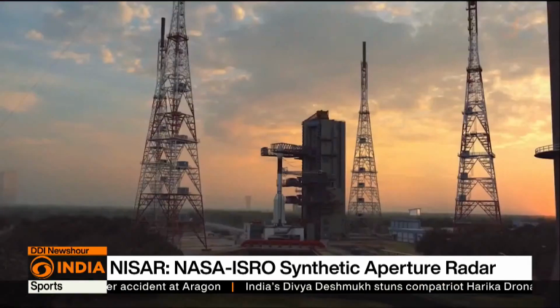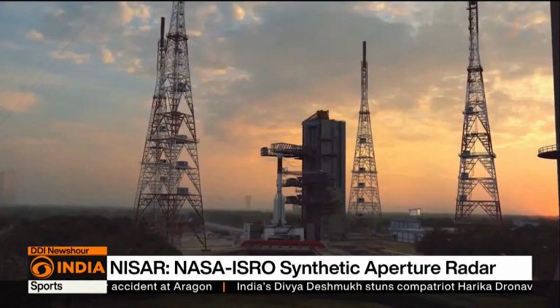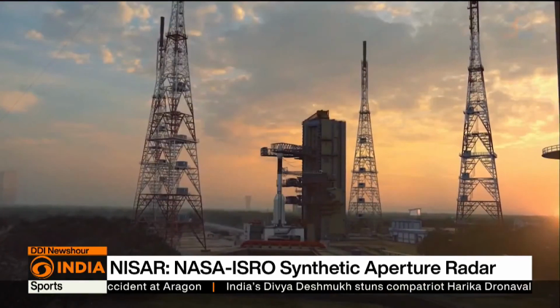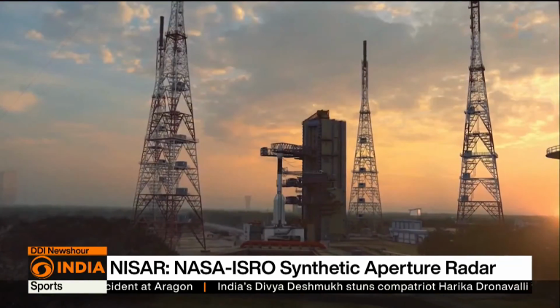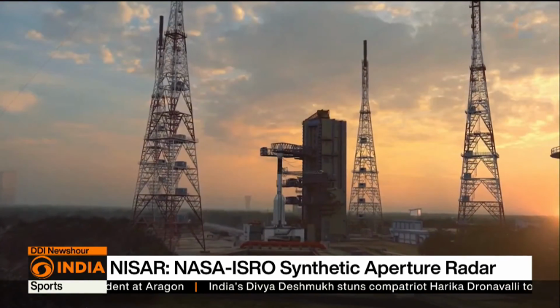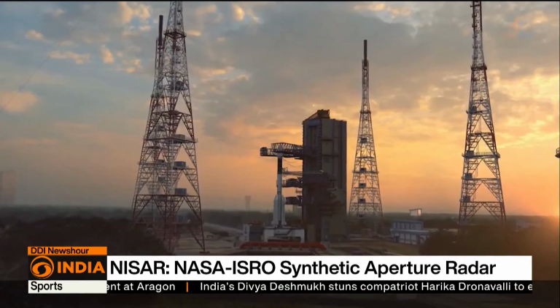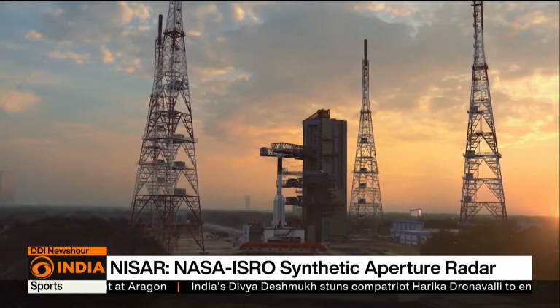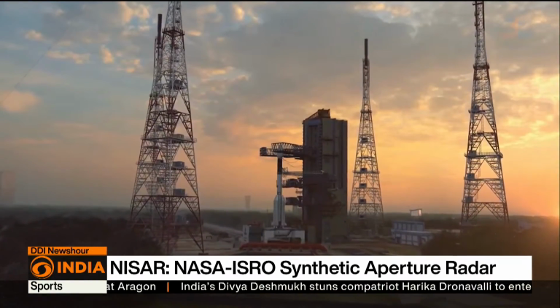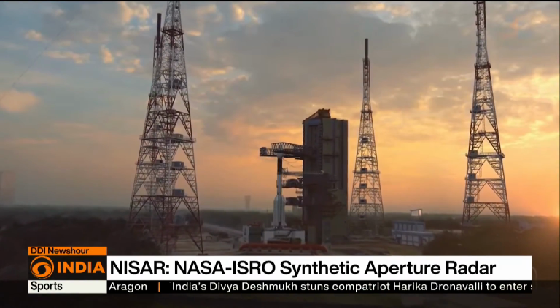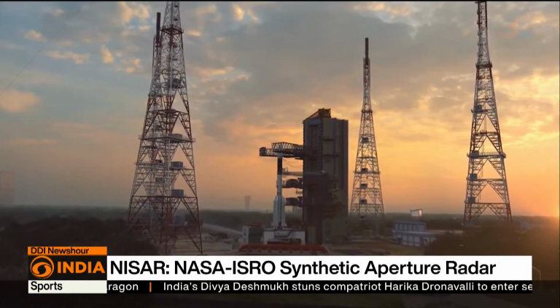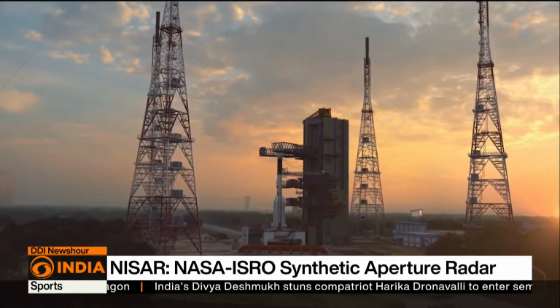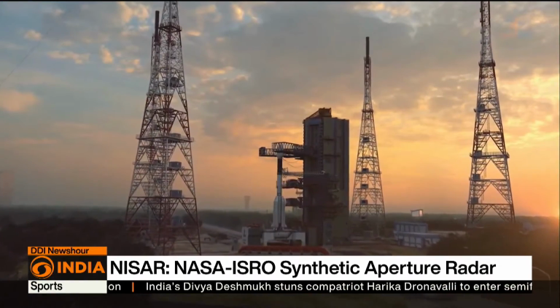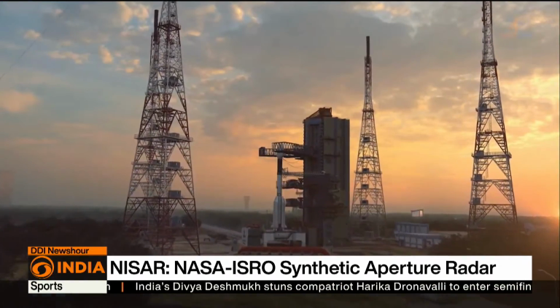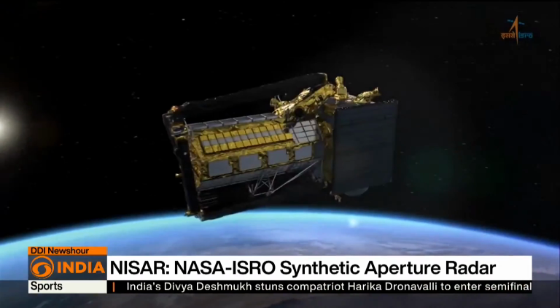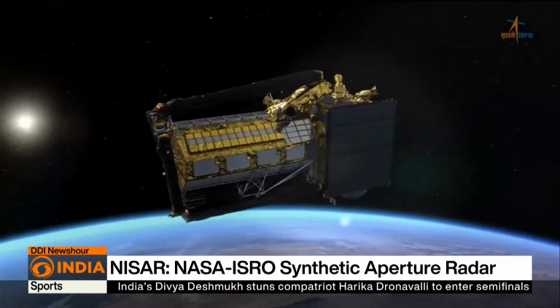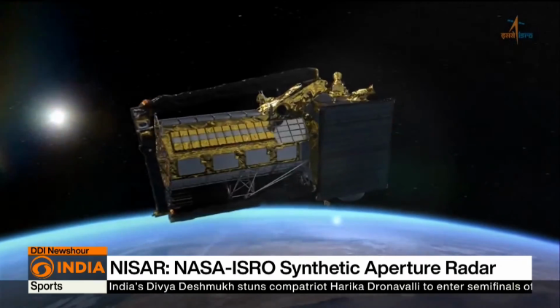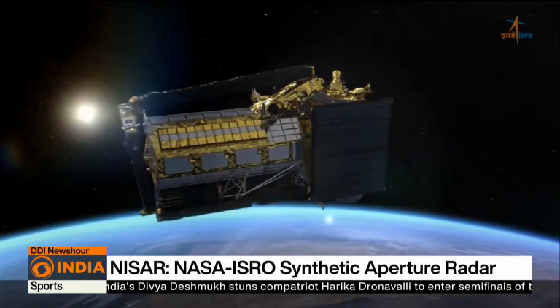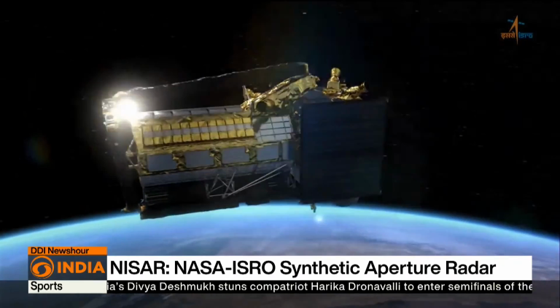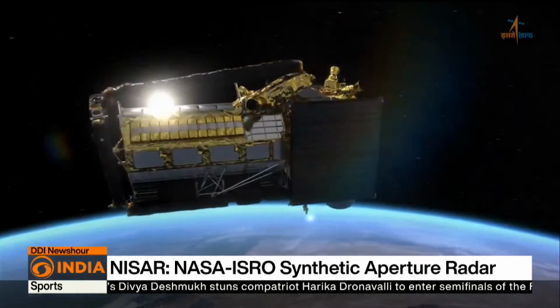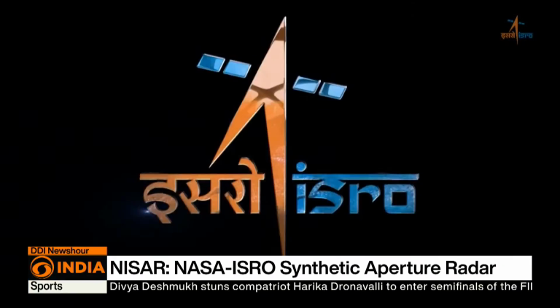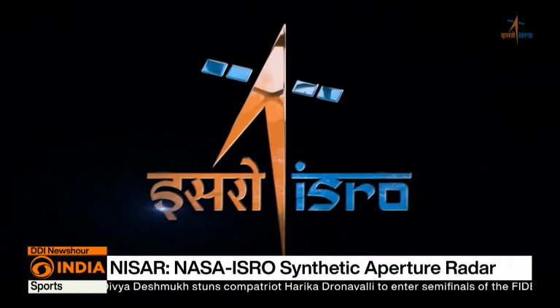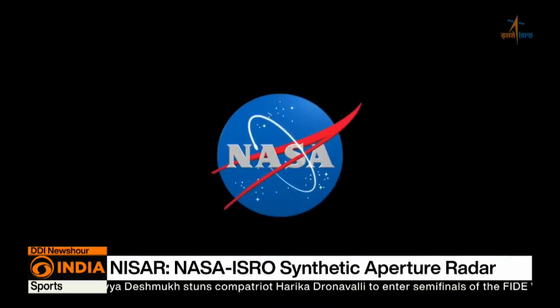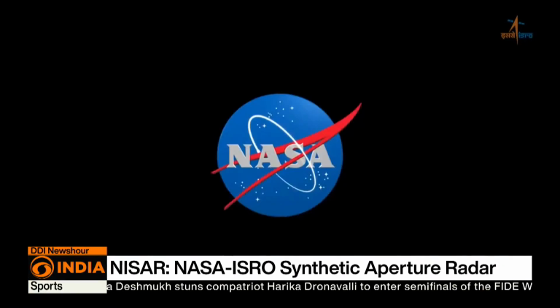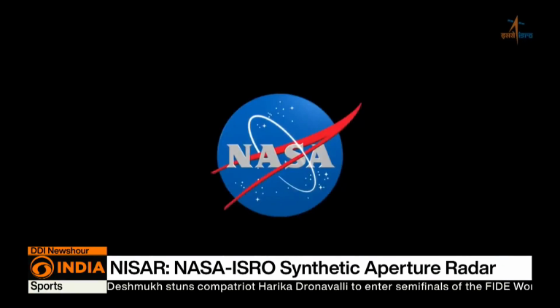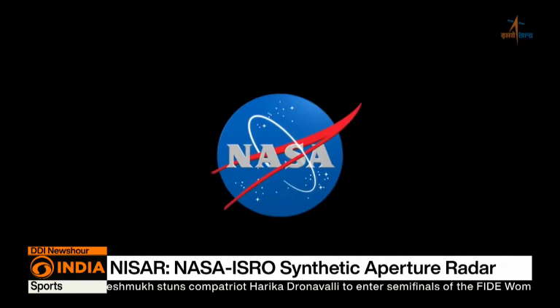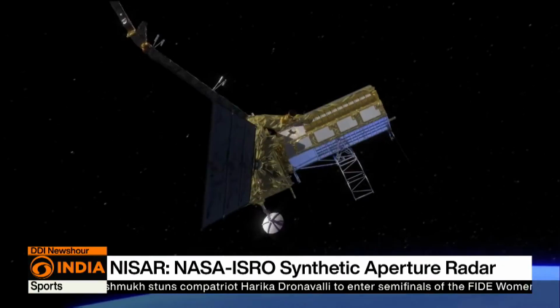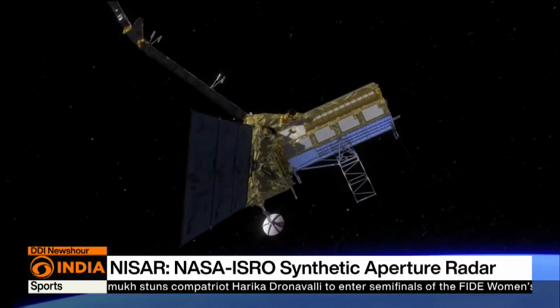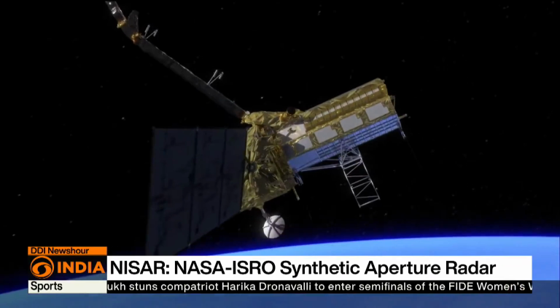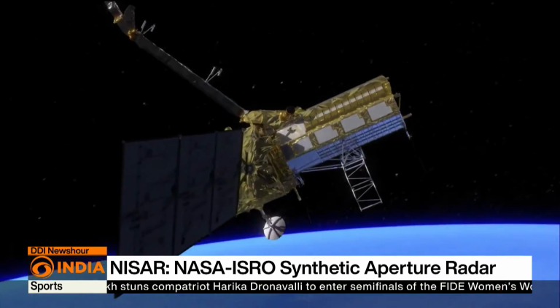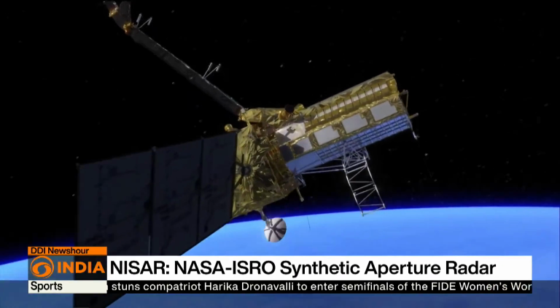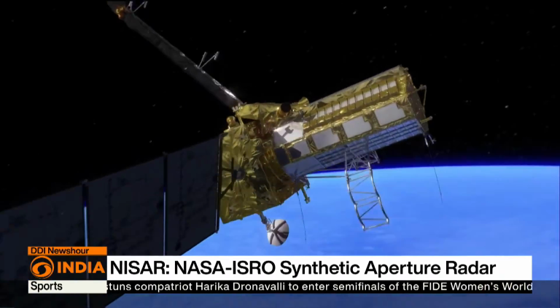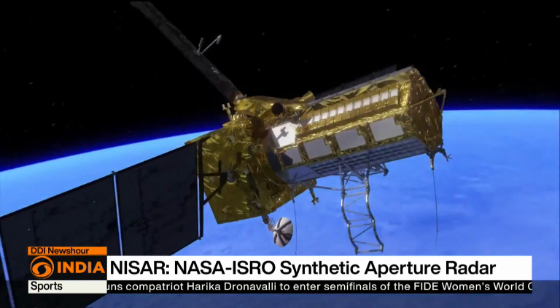The countdown for the launch has begun, and the spirits at both ISRO and NASA are already soaring high.